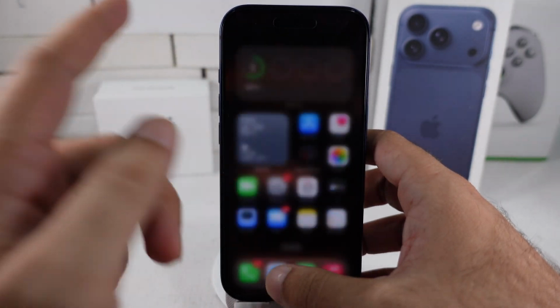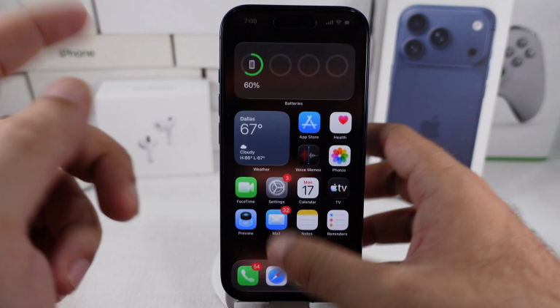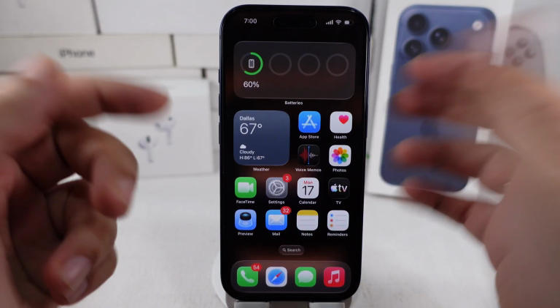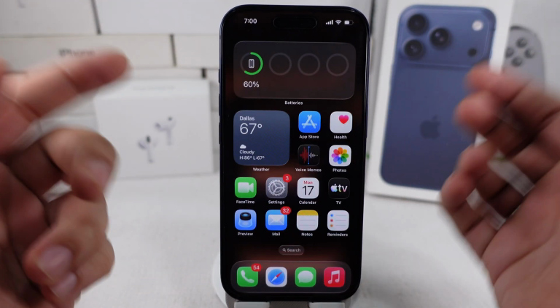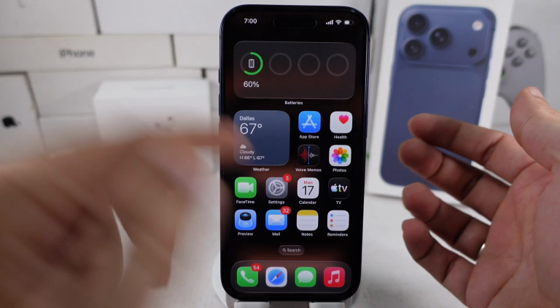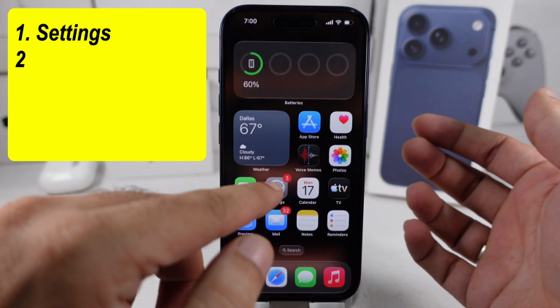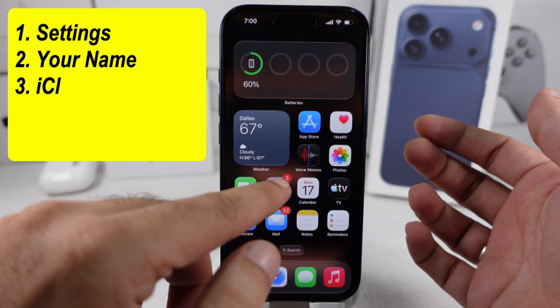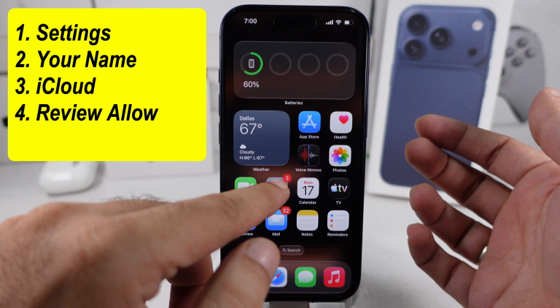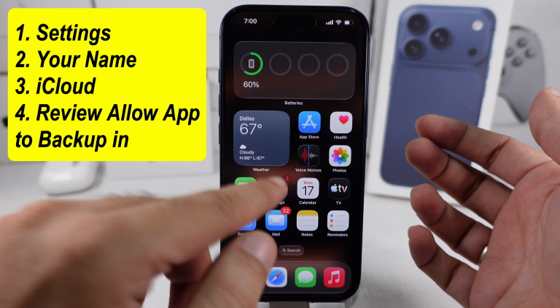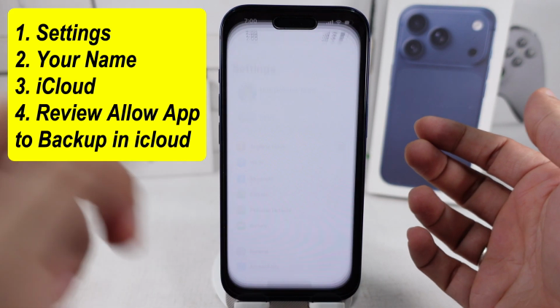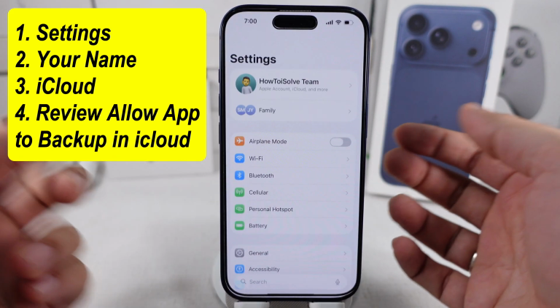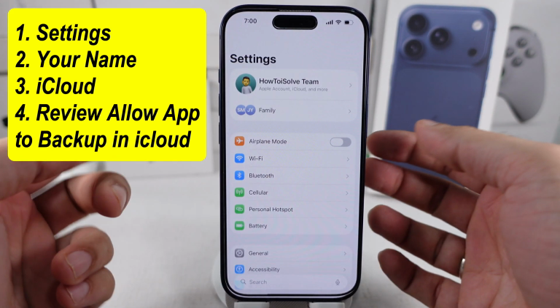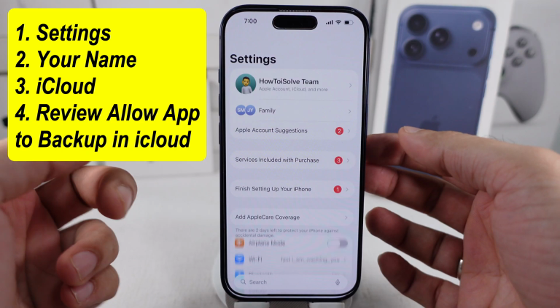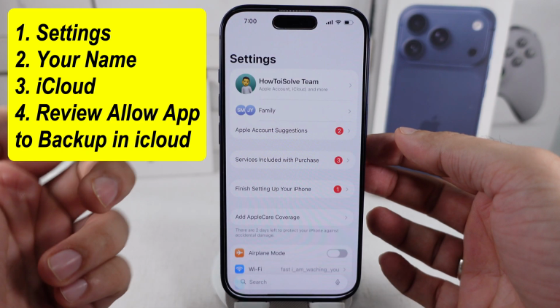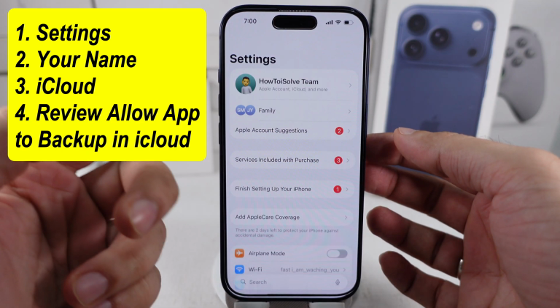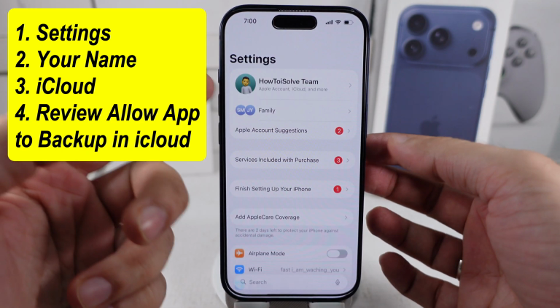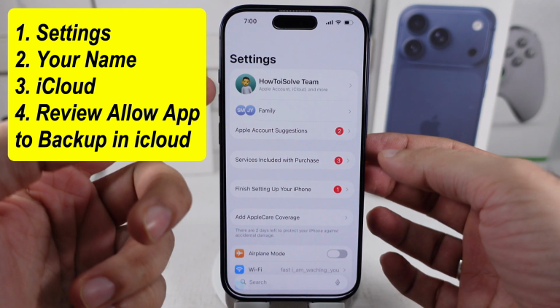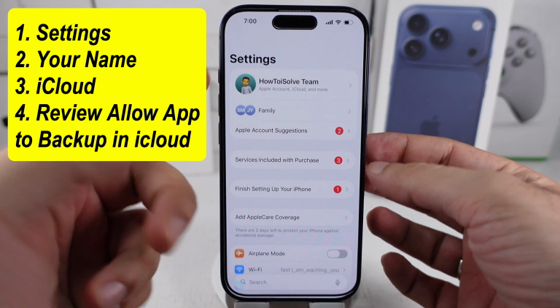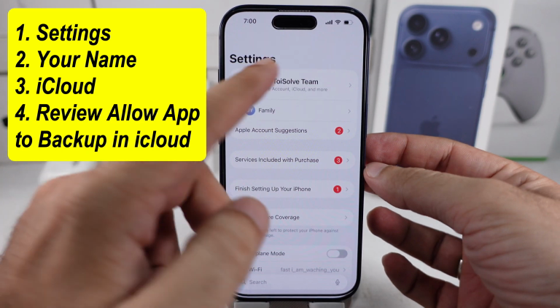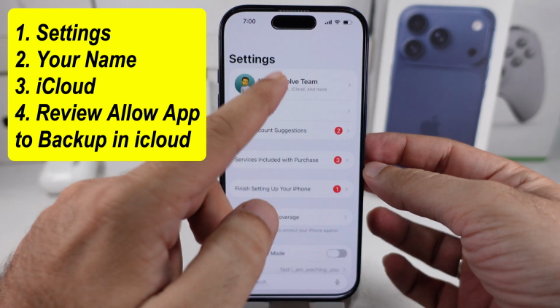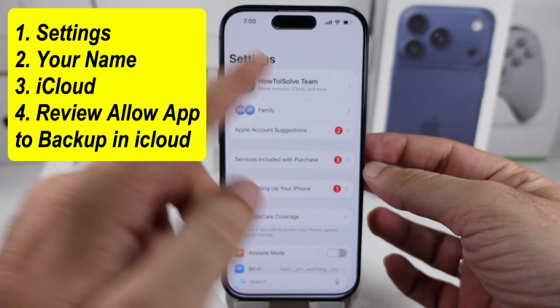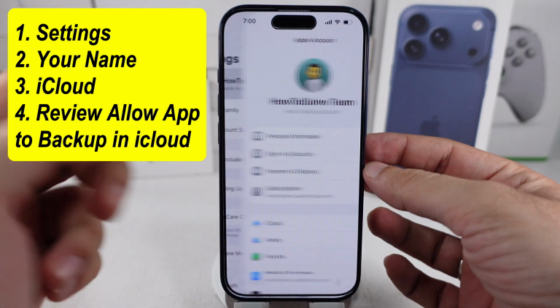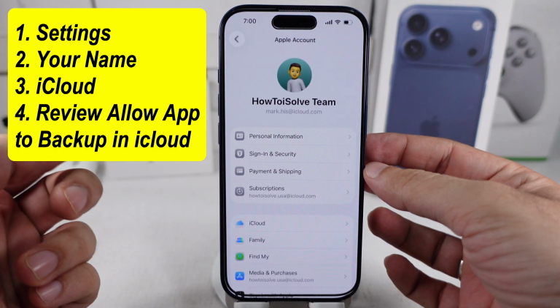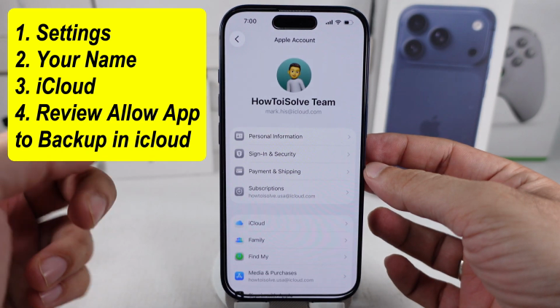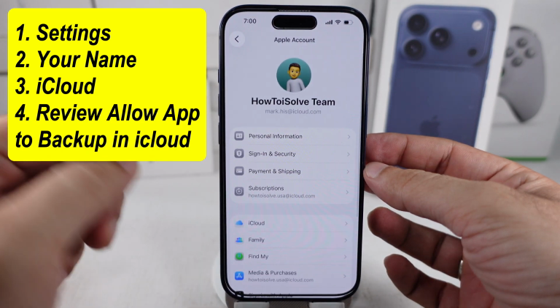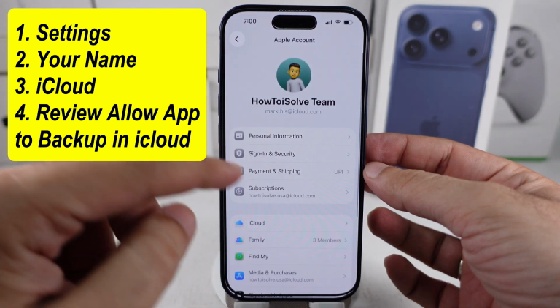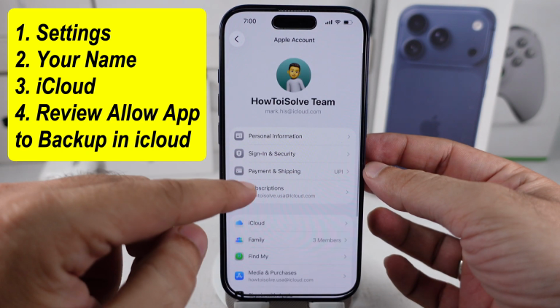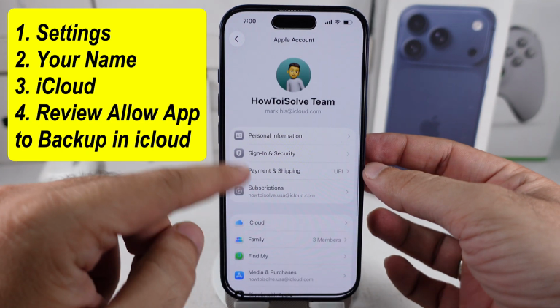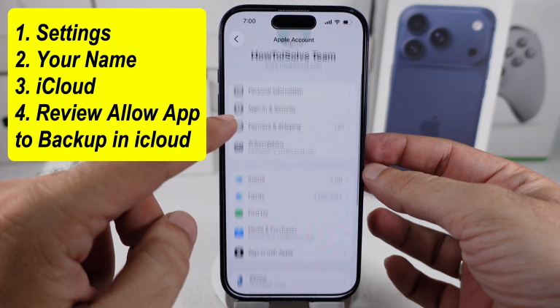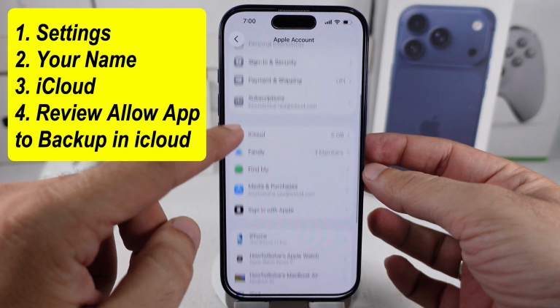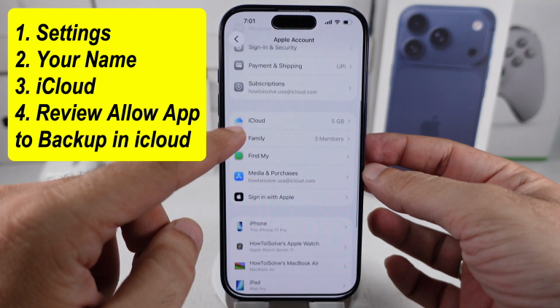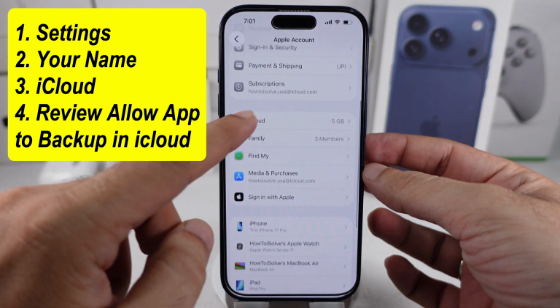Go to the Settings app on your iPhone and tap on your Apple ID profile name. Then scroll down a little and tap on iCloud.